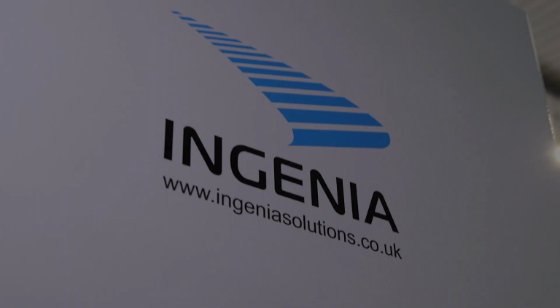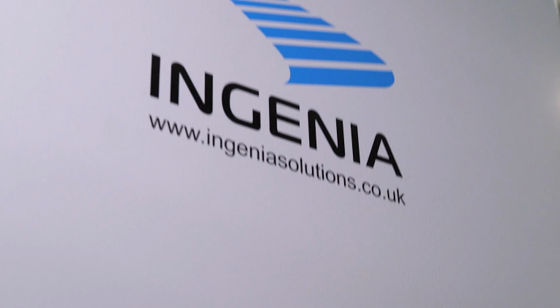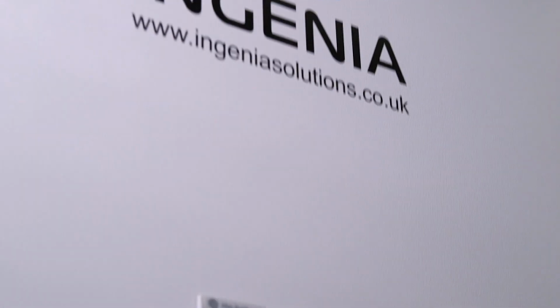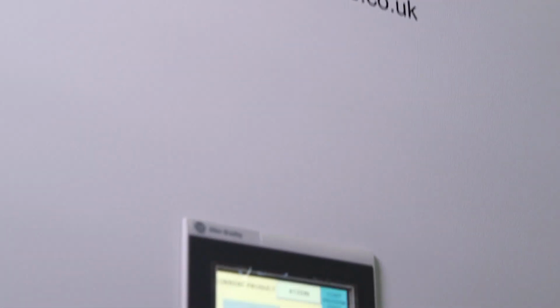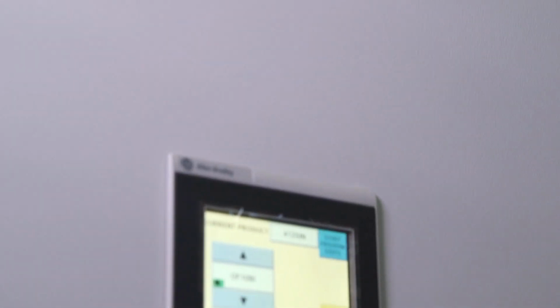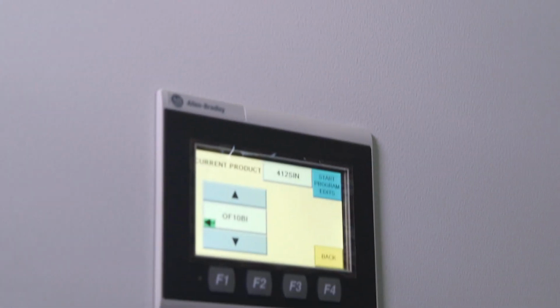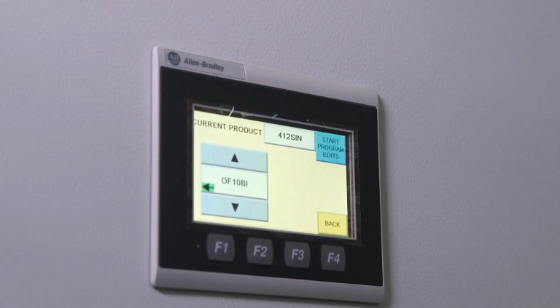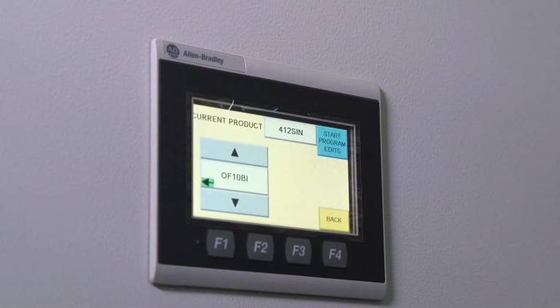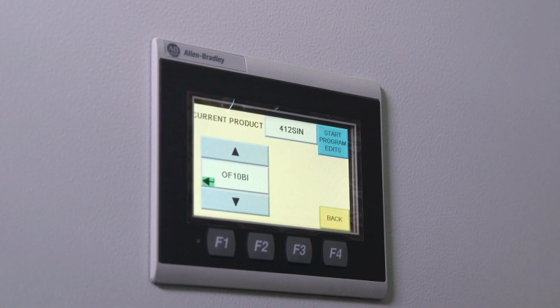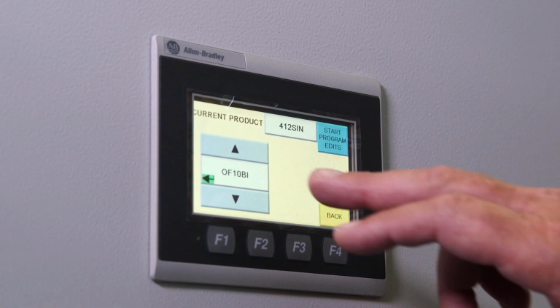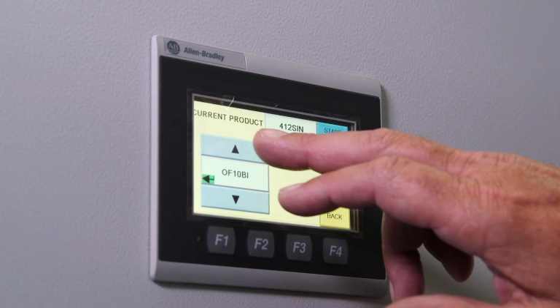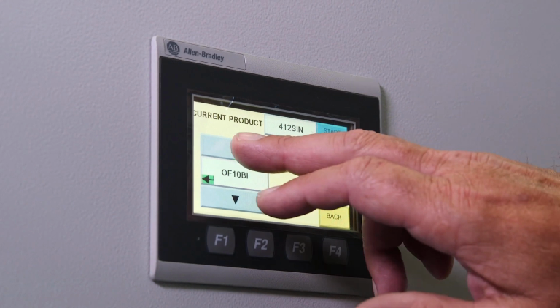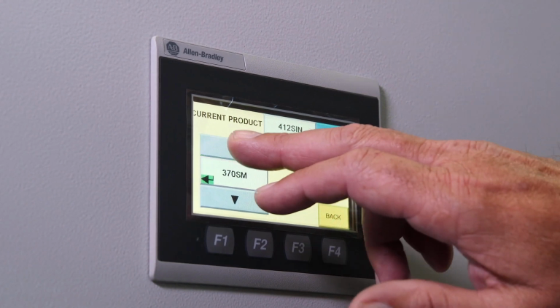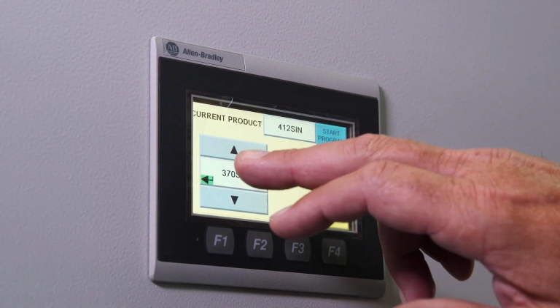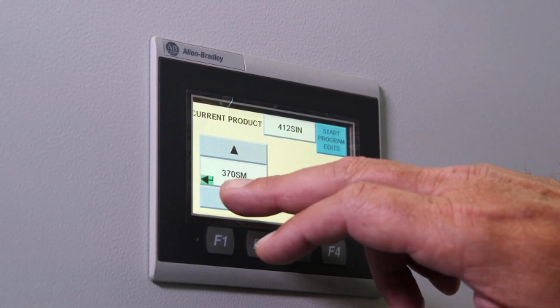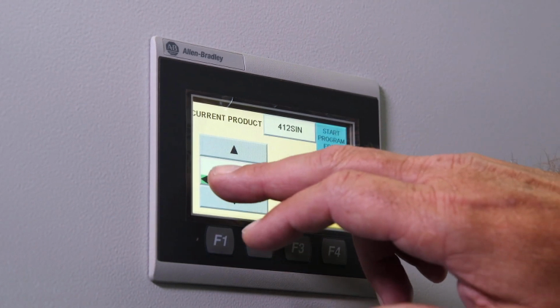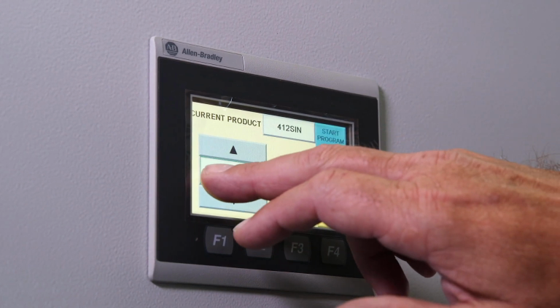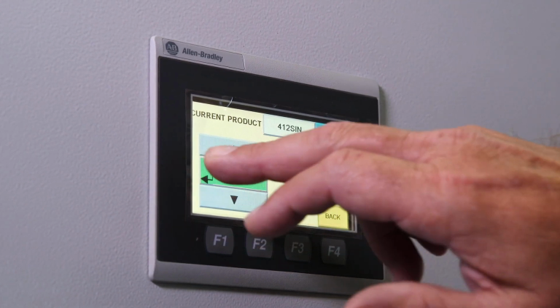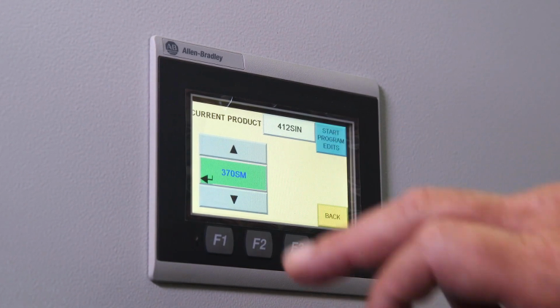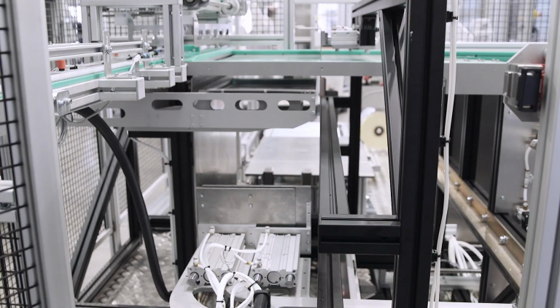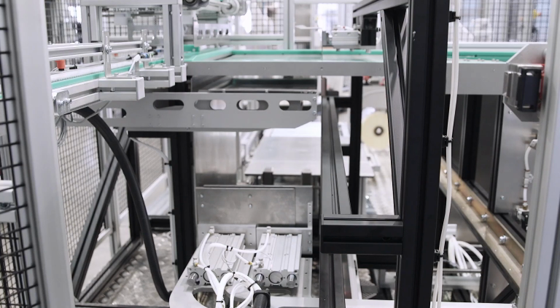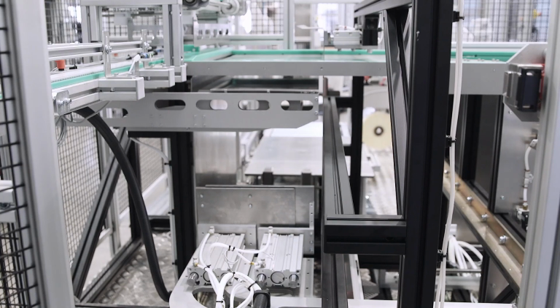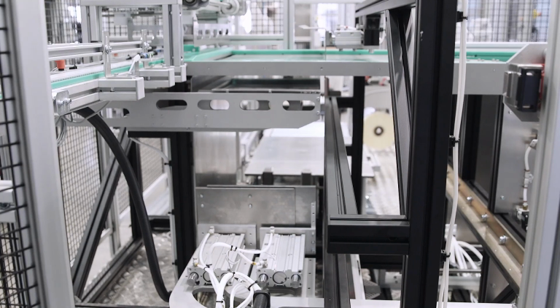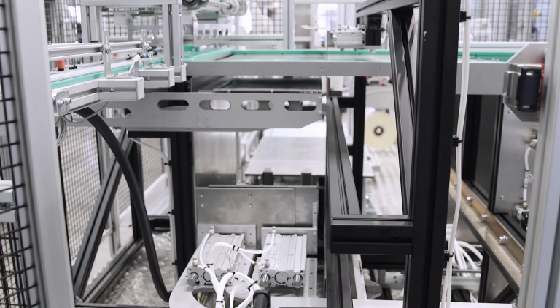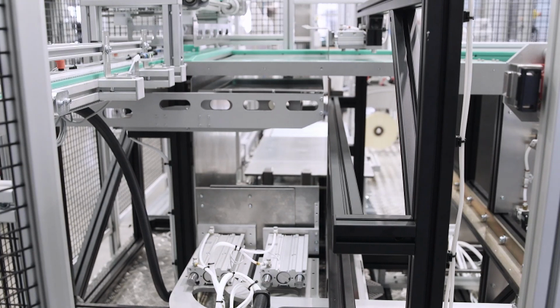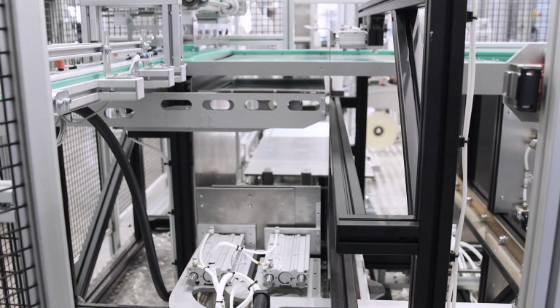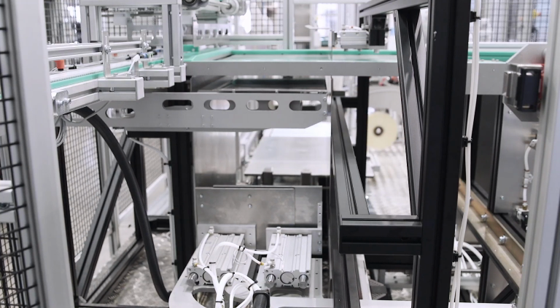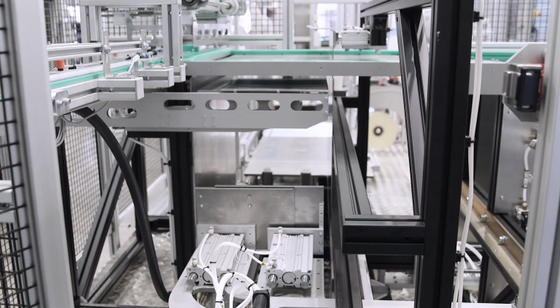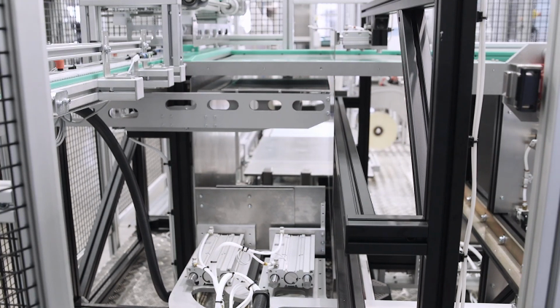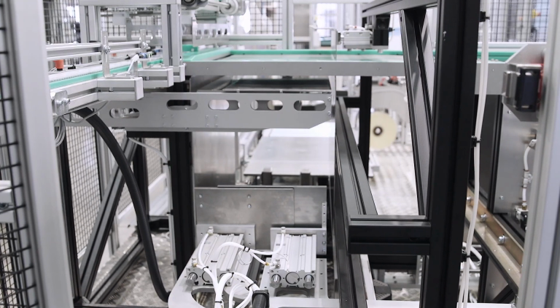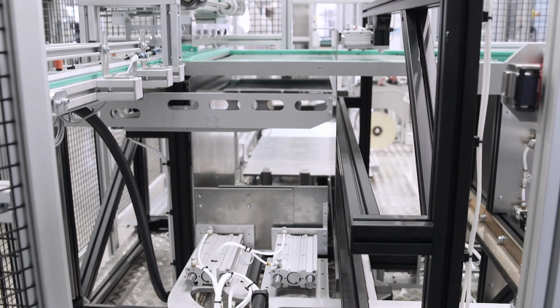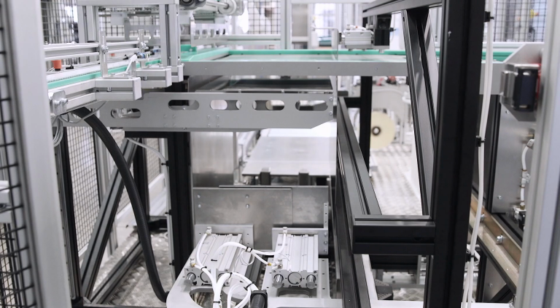A recipe drive menu display lets you control different box, carton and fill sizes with a set of clear and easy options.